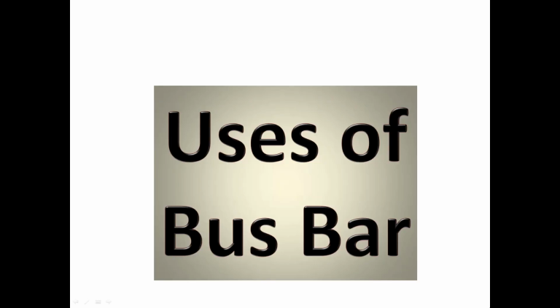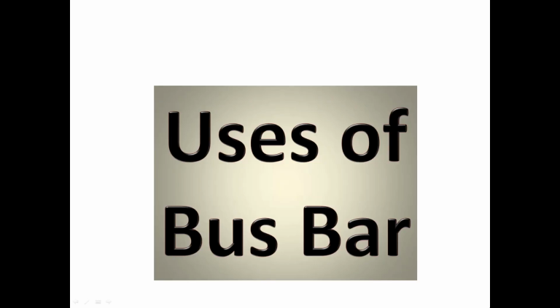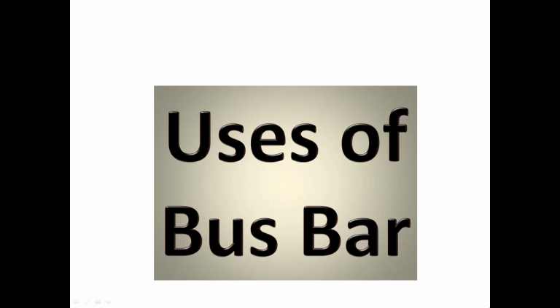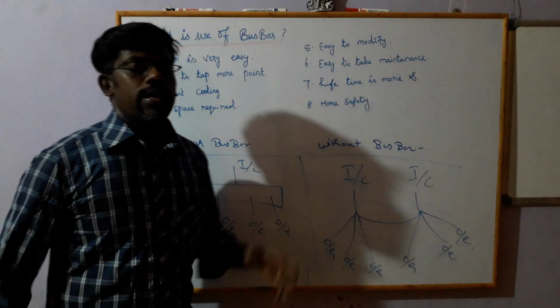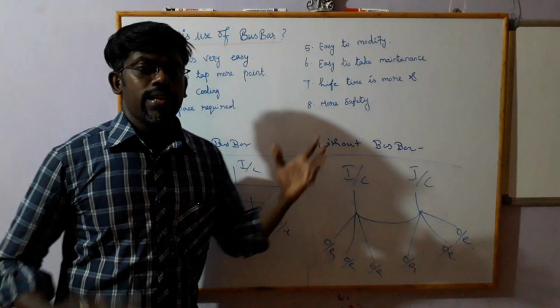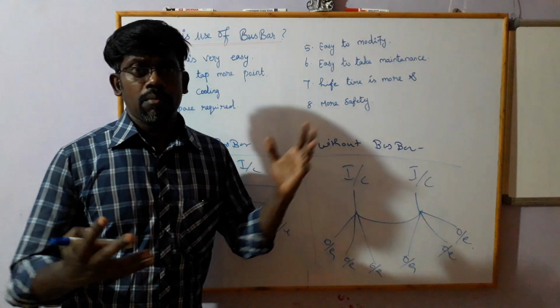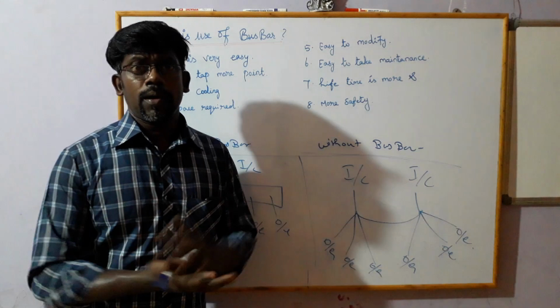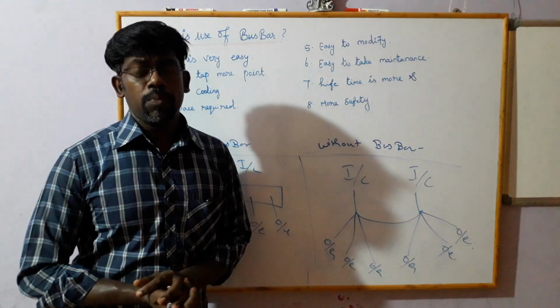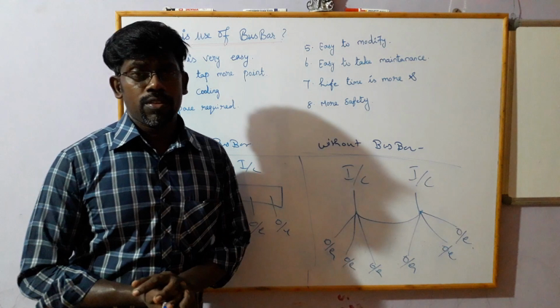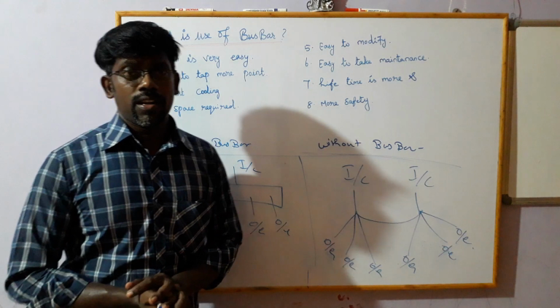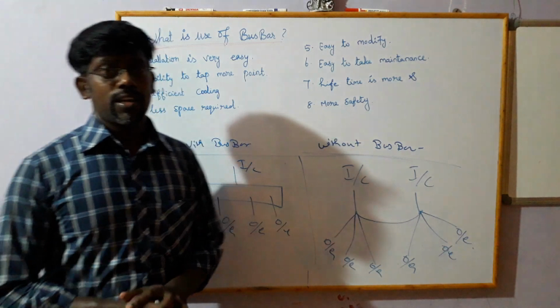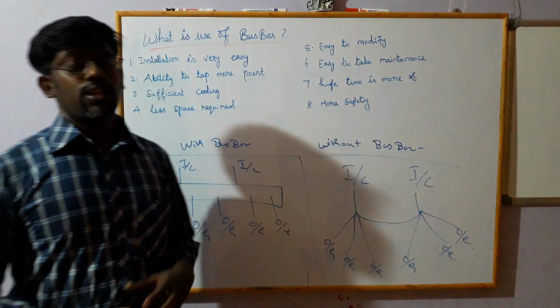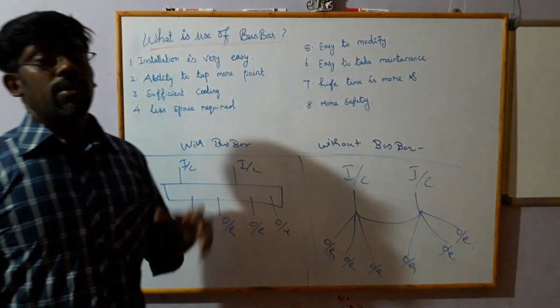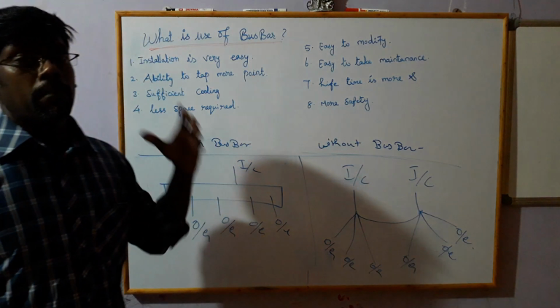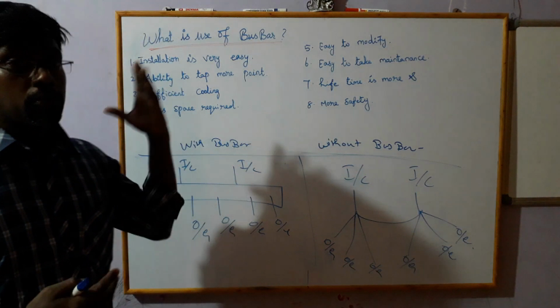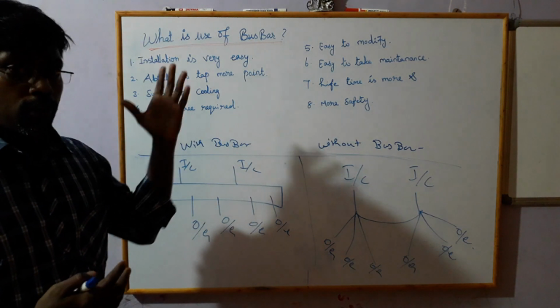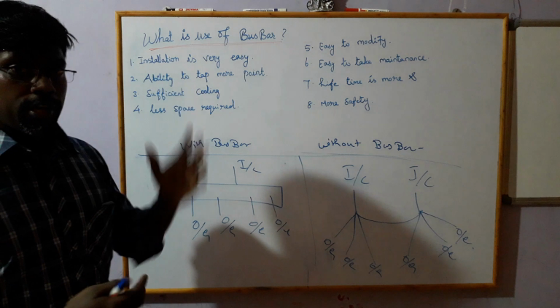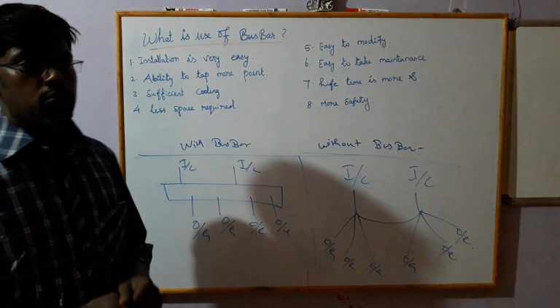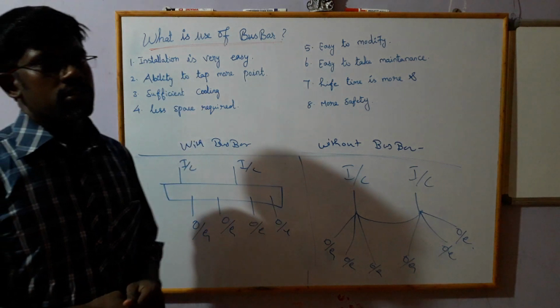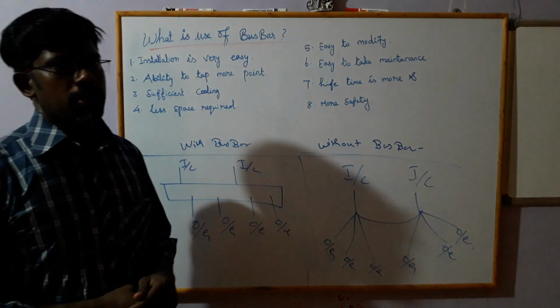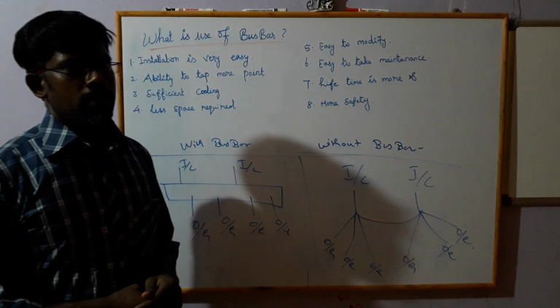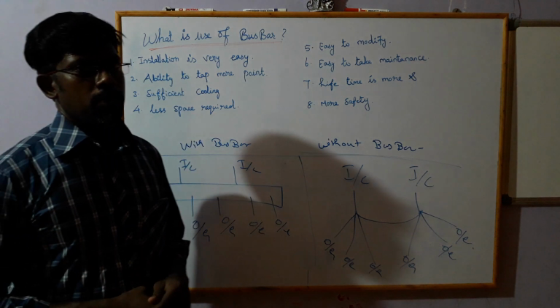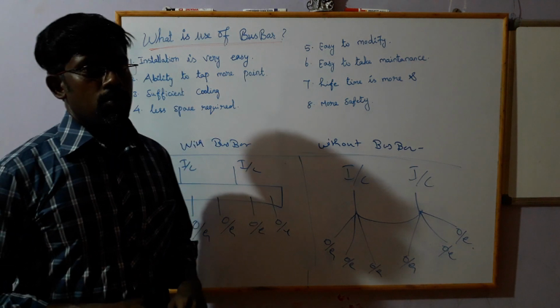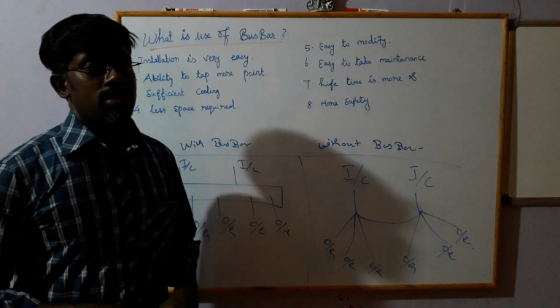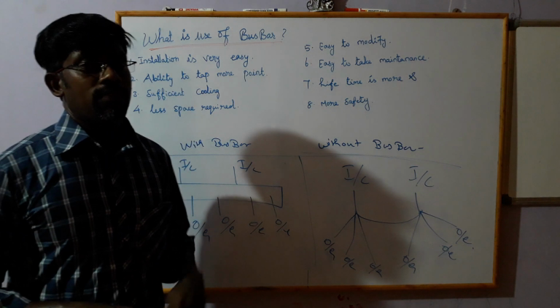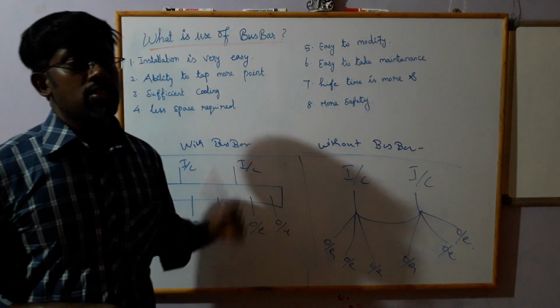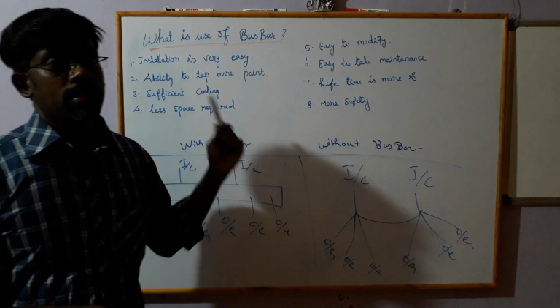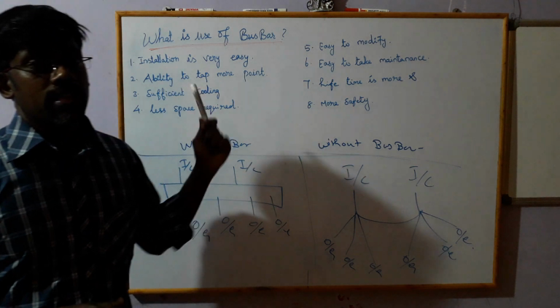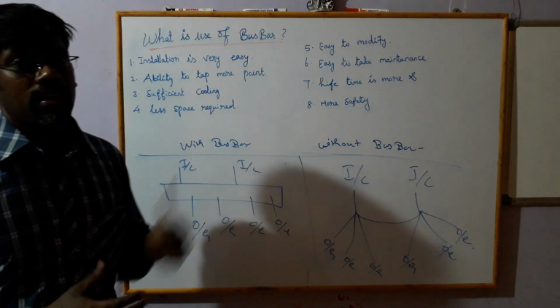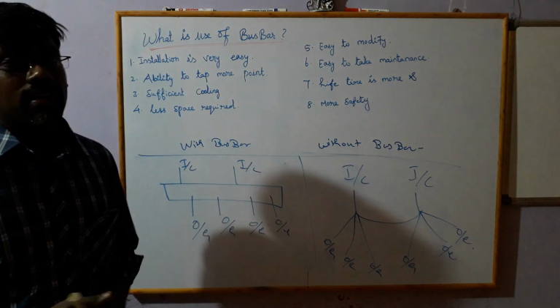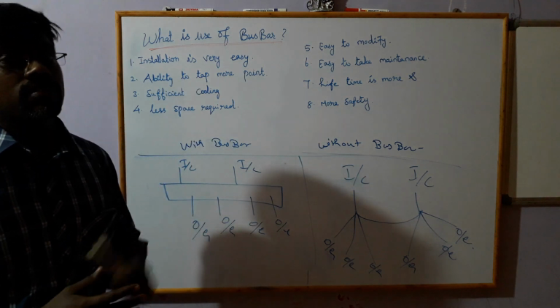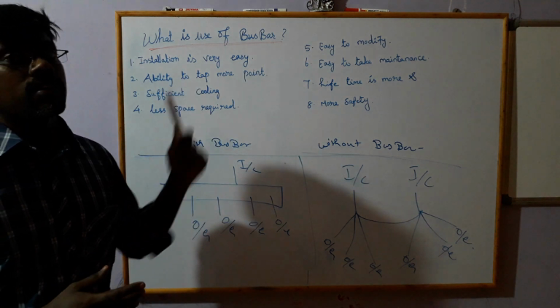Hi, I'm going to talk about Busbar and cable users. The first thing is the installation.